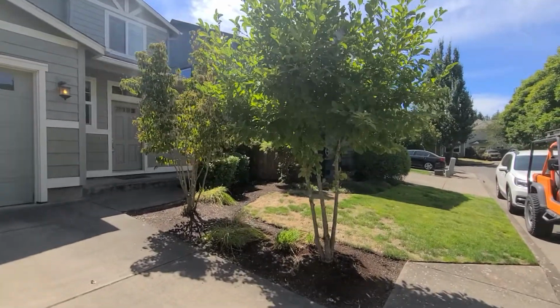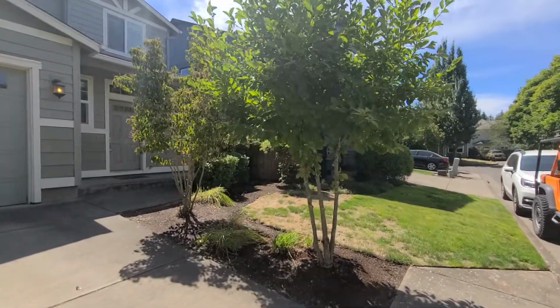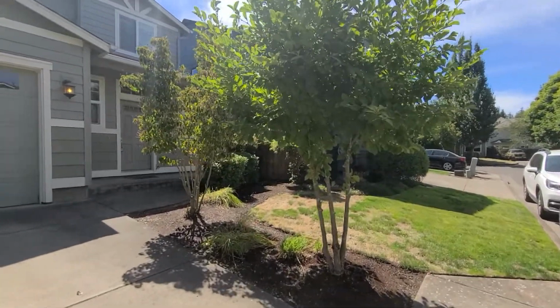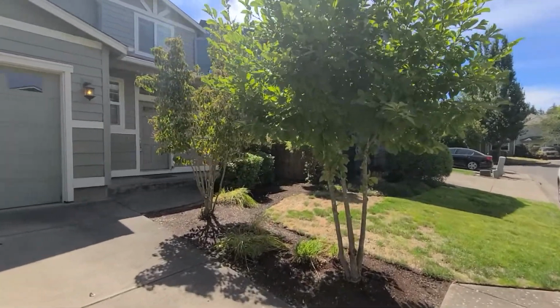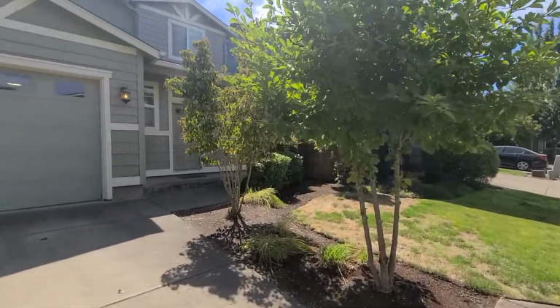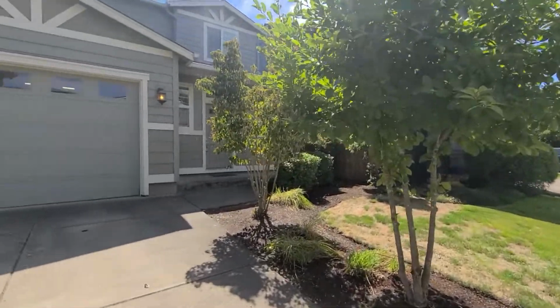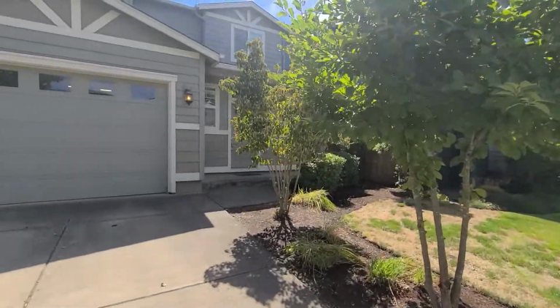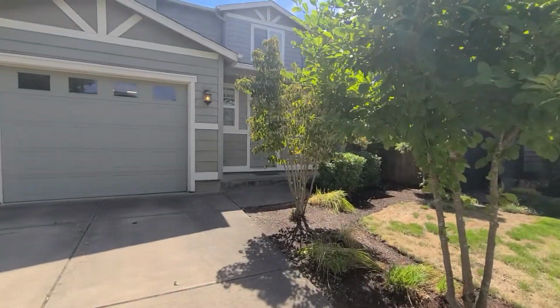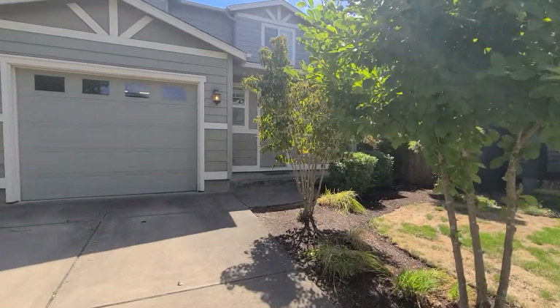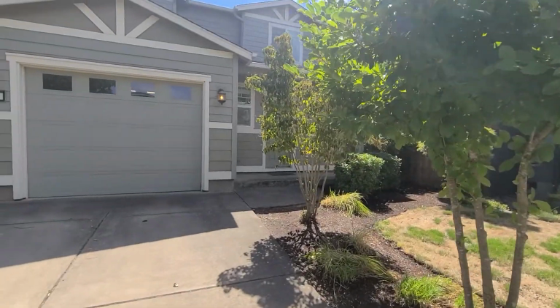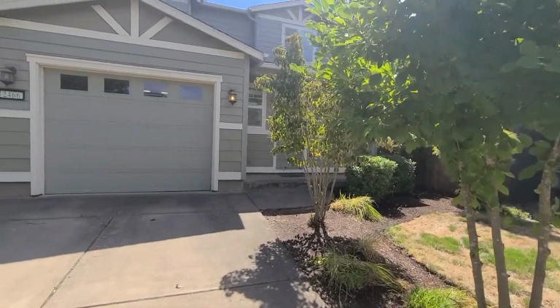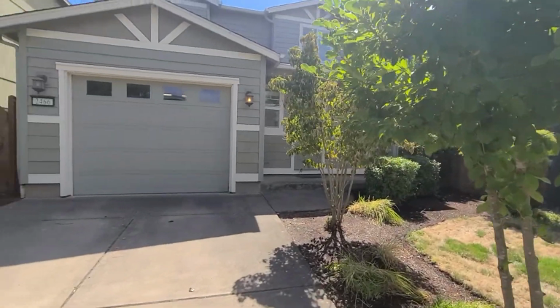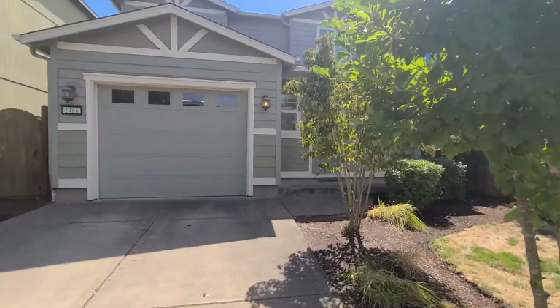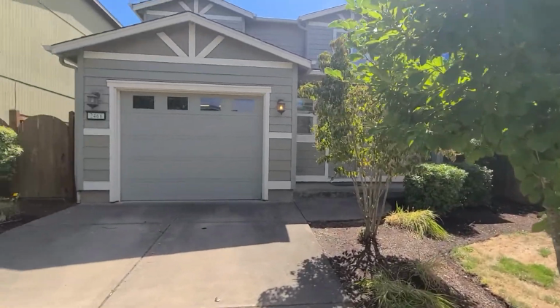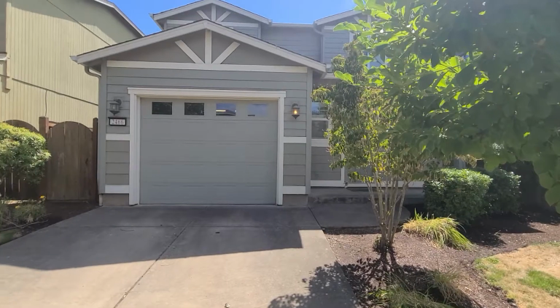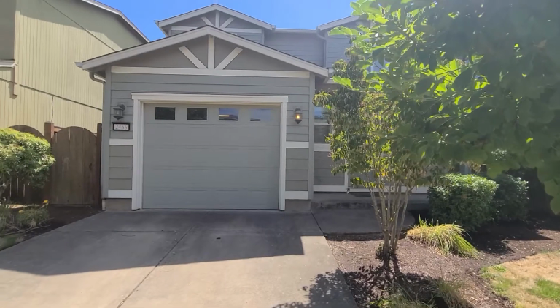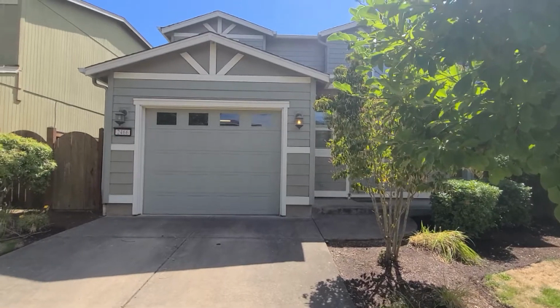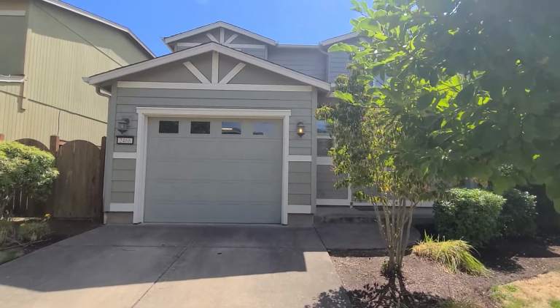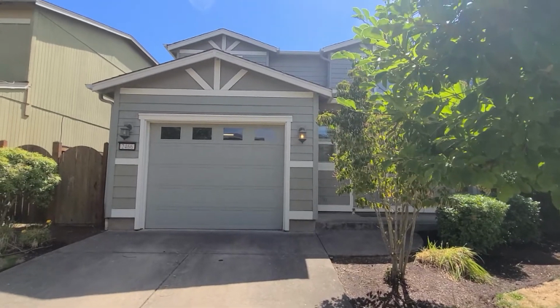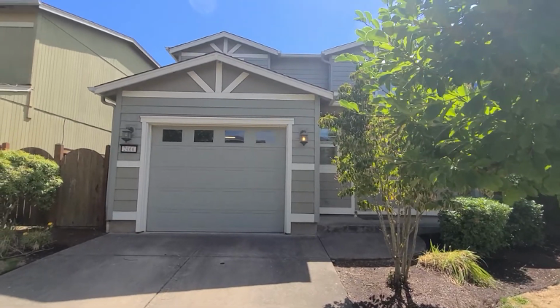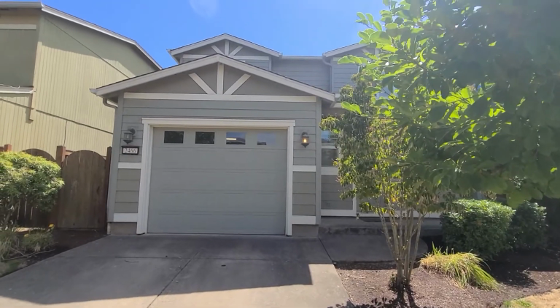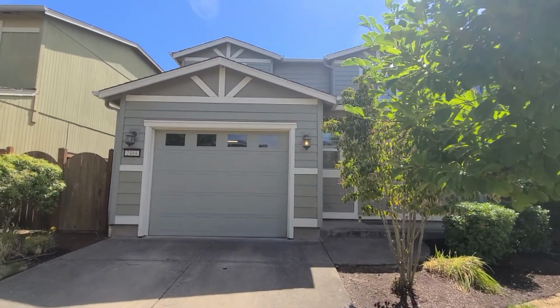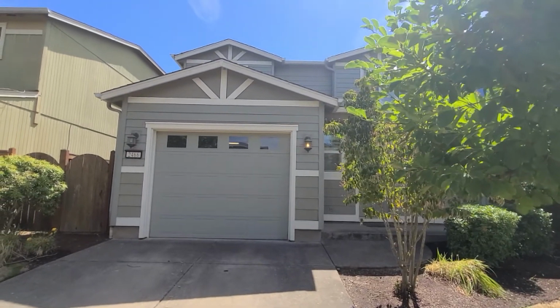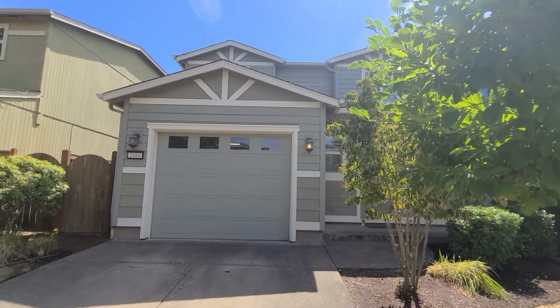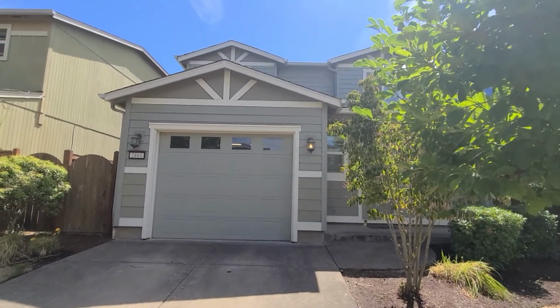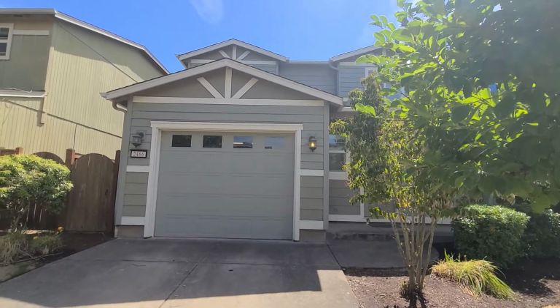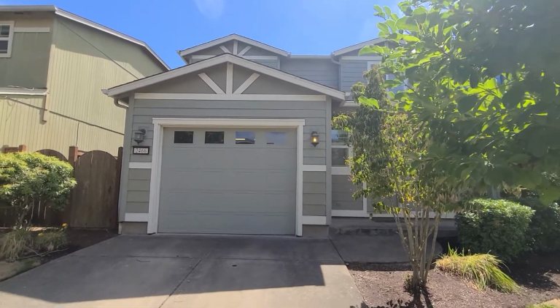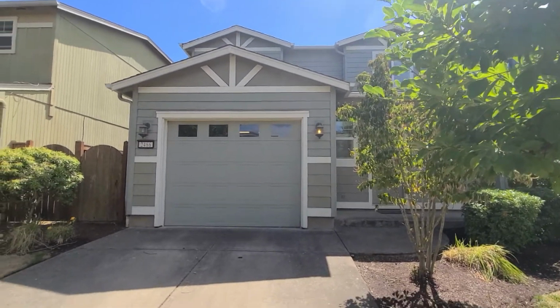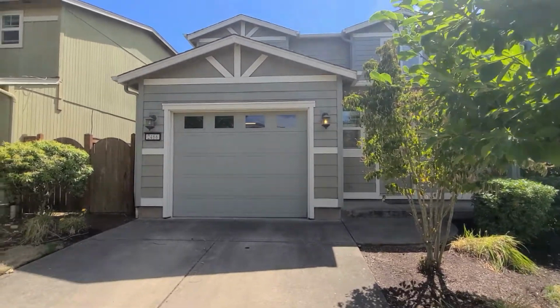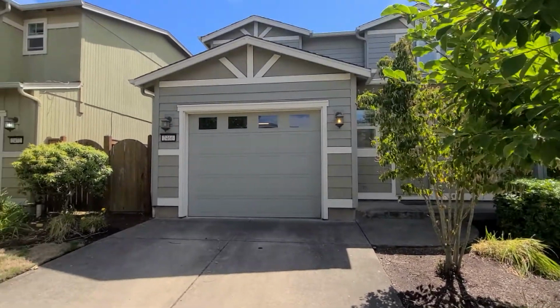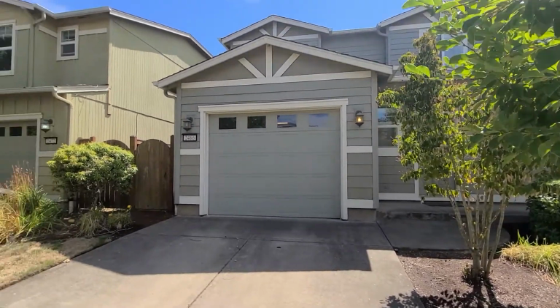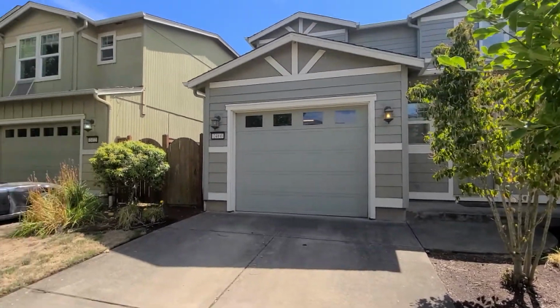It is equipped with stainless steel appliances, granite countertops, a single car garage, and the living room has a gas fireplace.